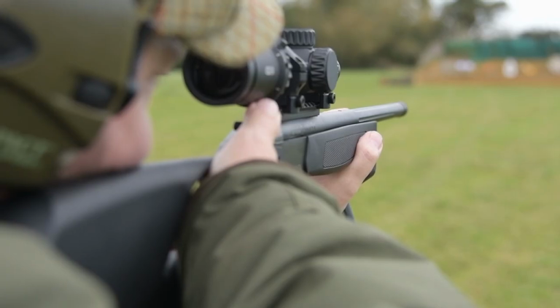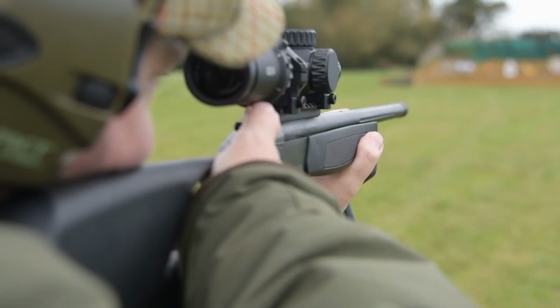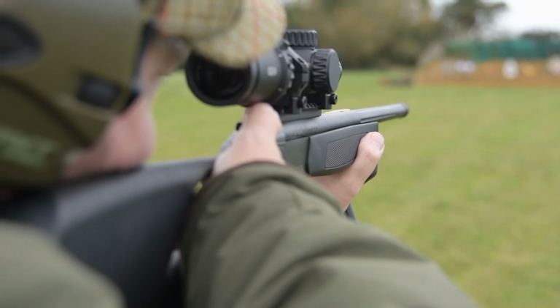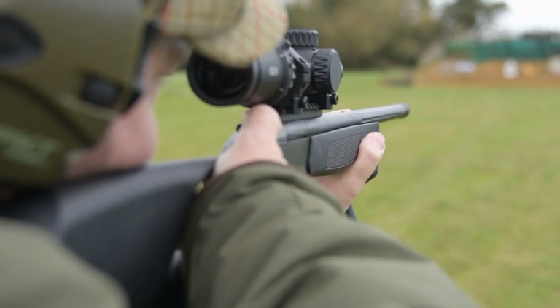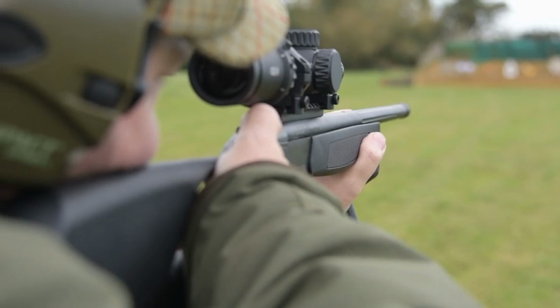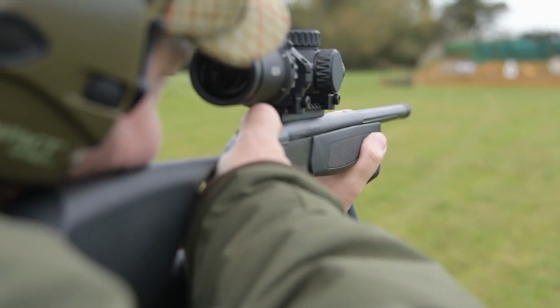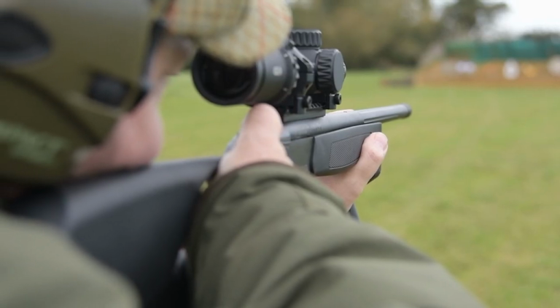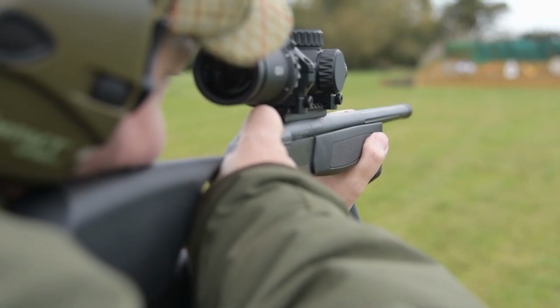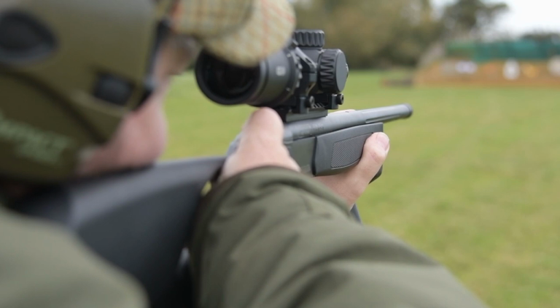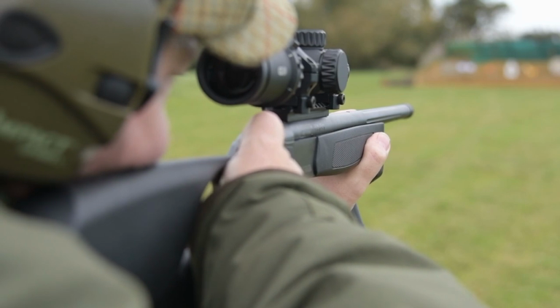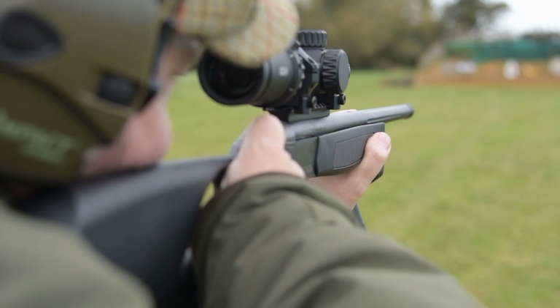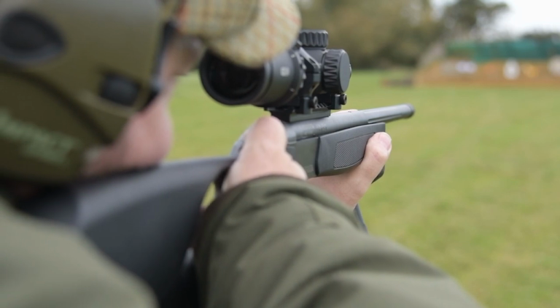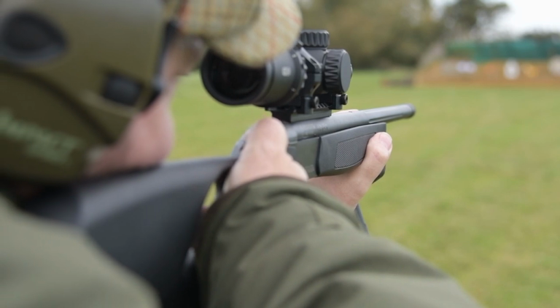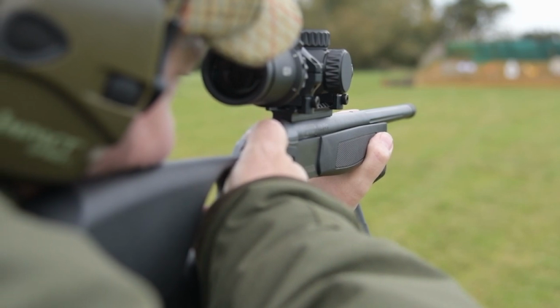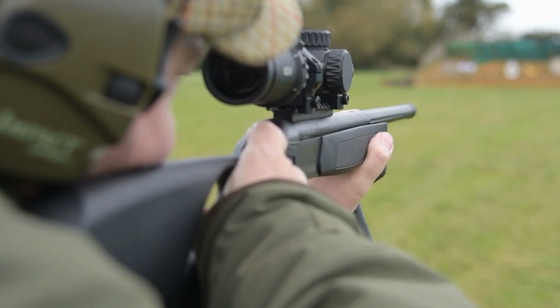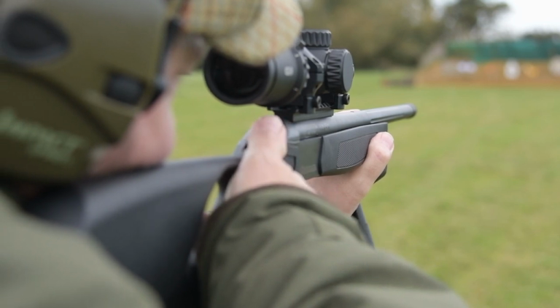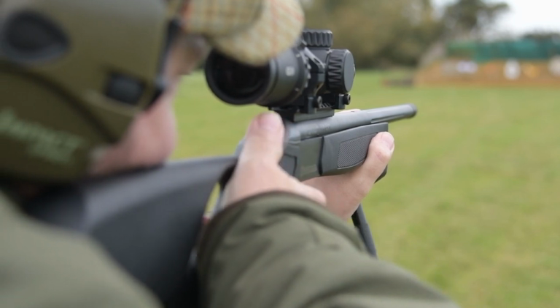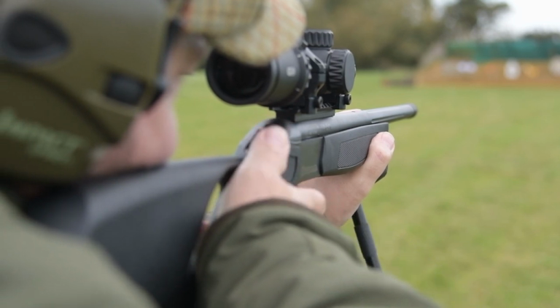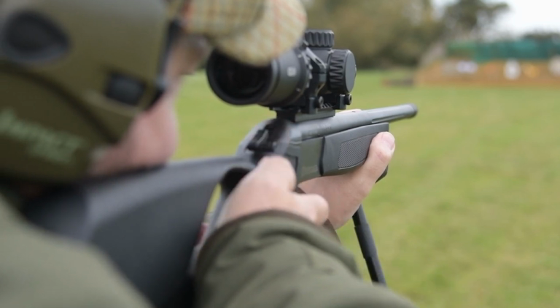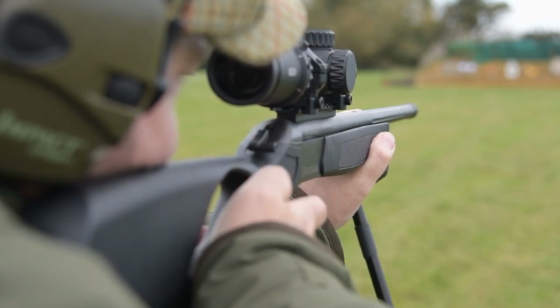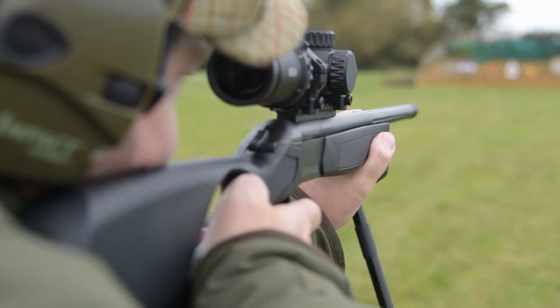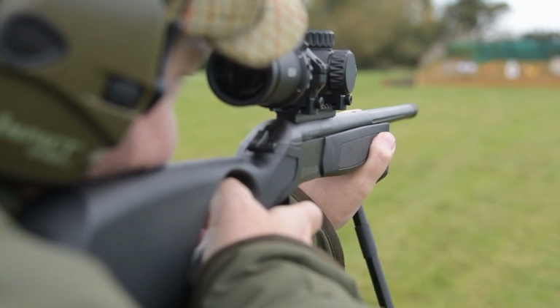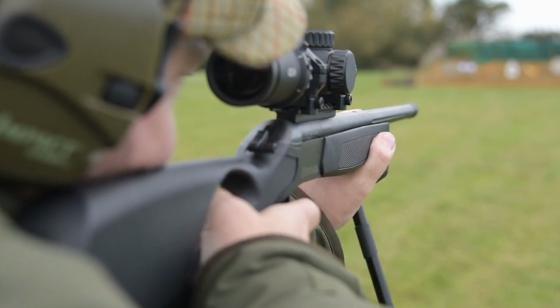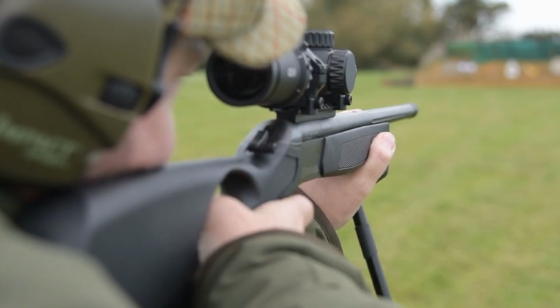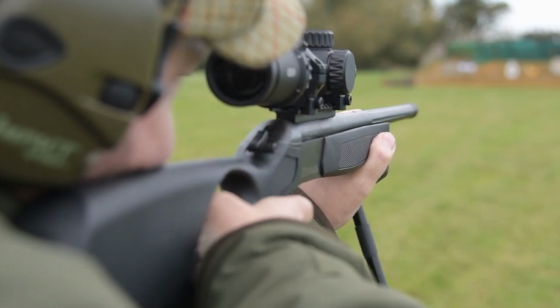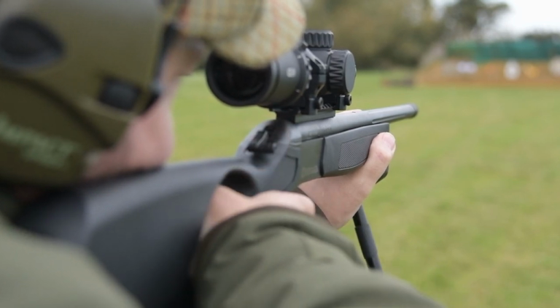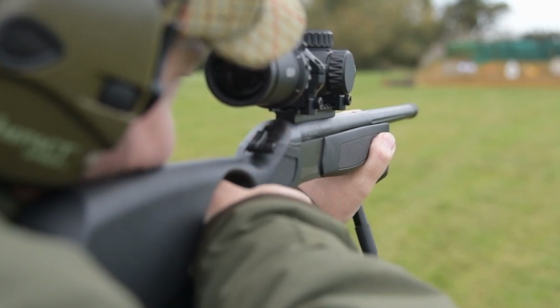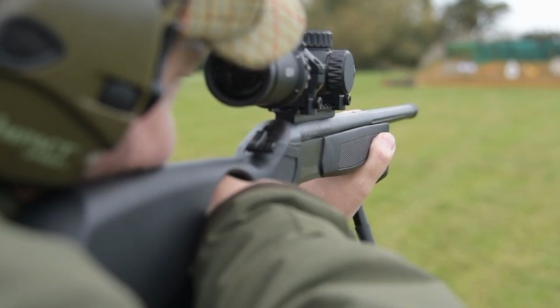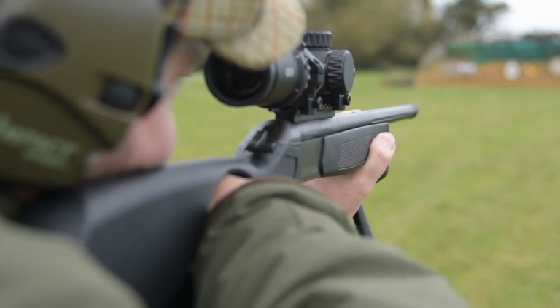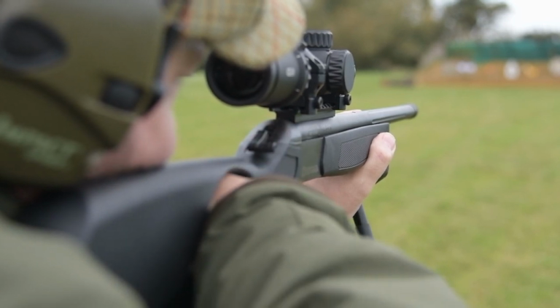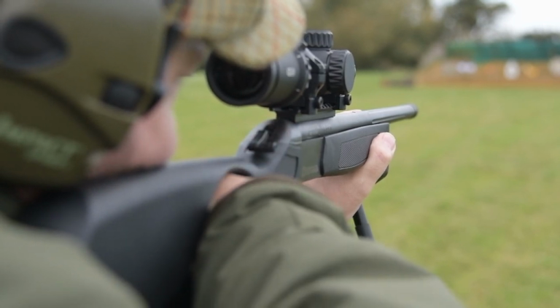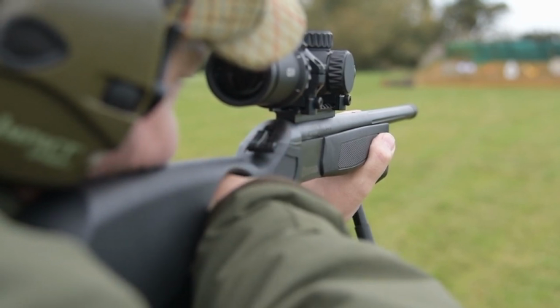If you're stalking and you want to carry a light rifle, brilliant. Choose your calibre and away you go.